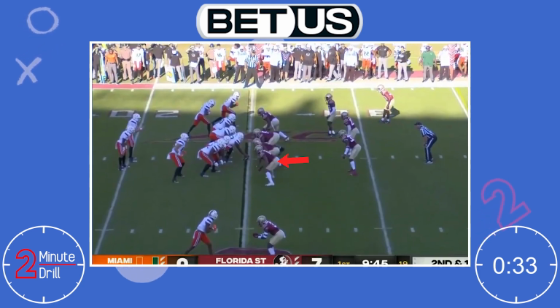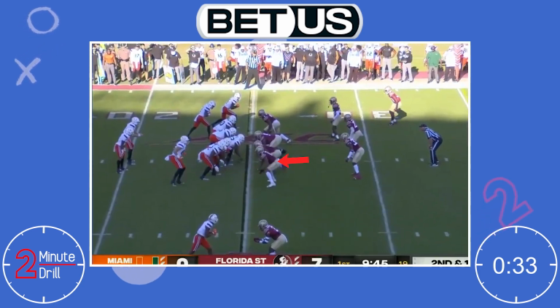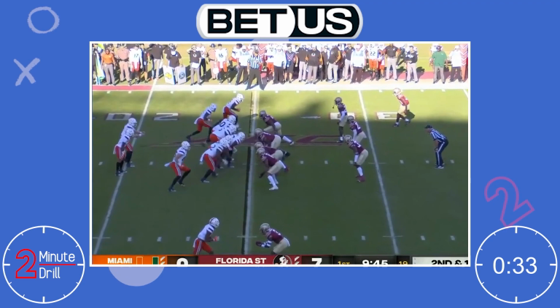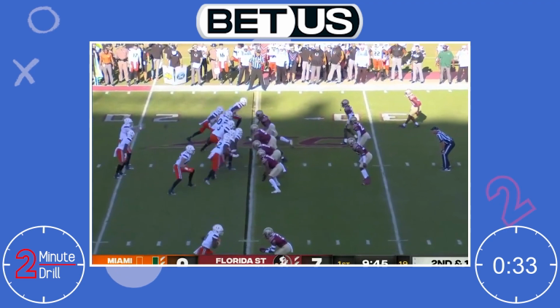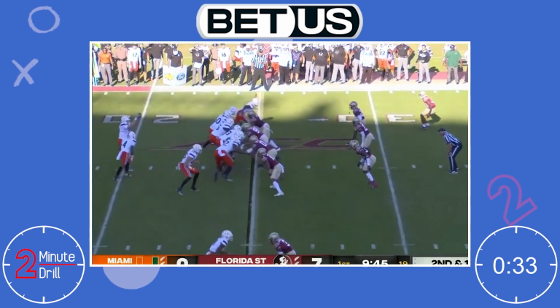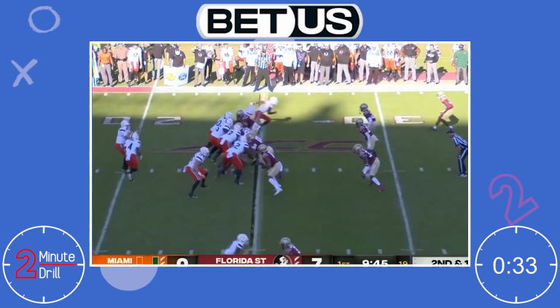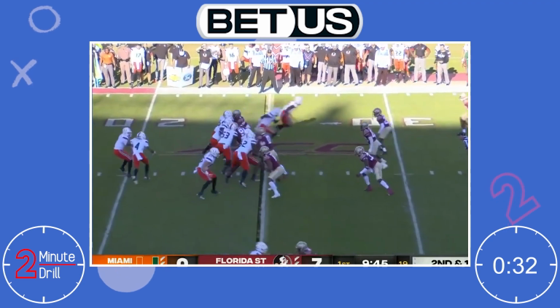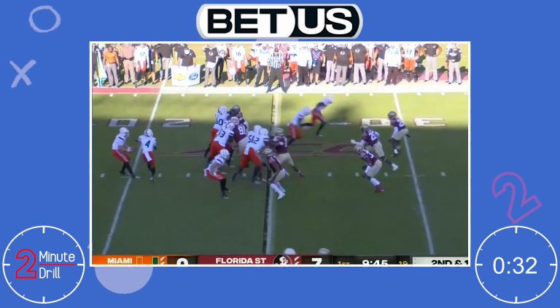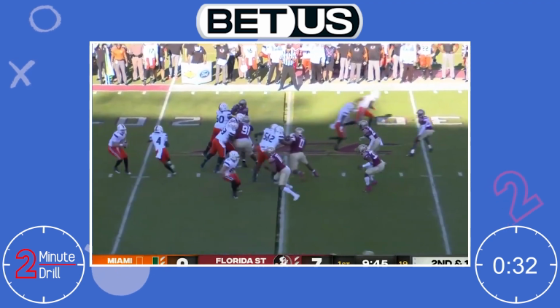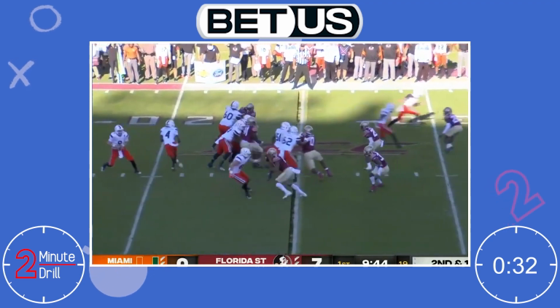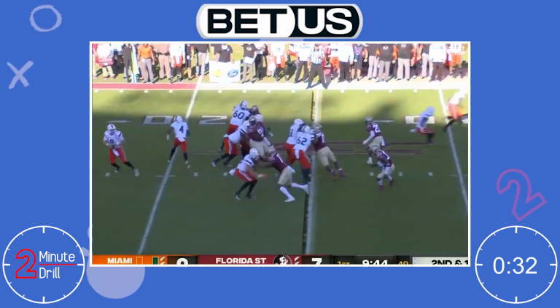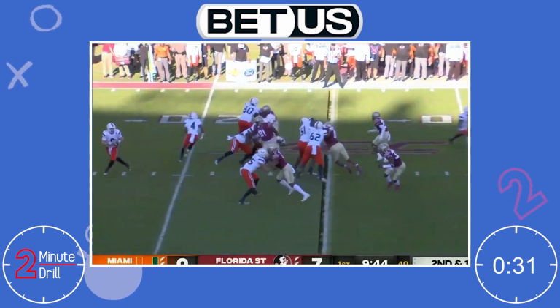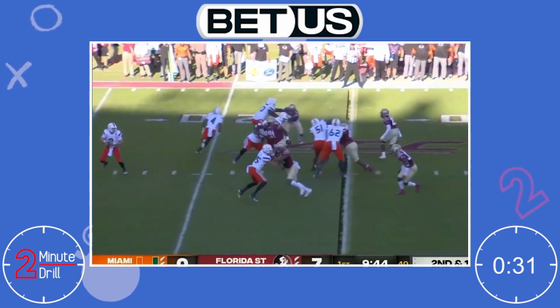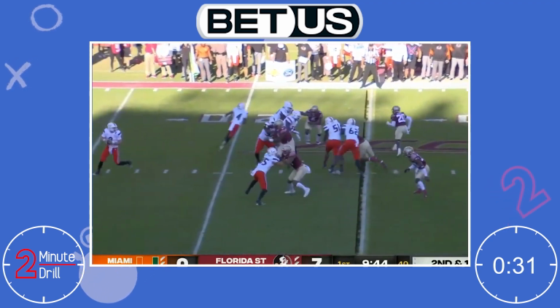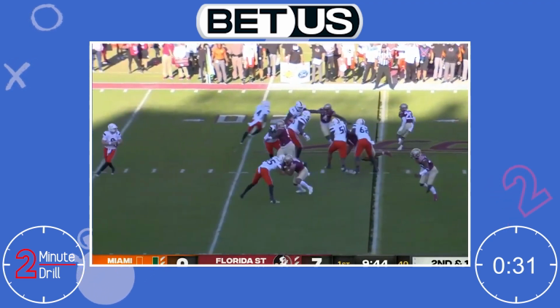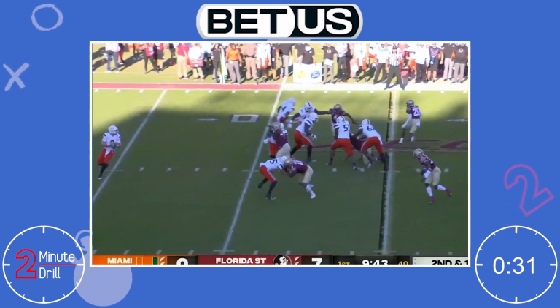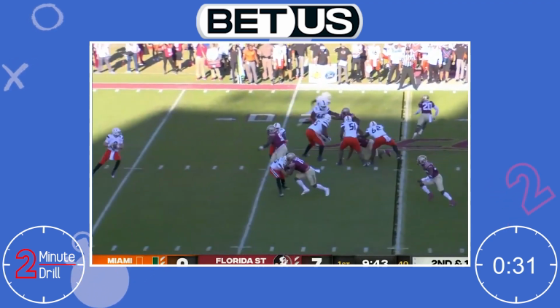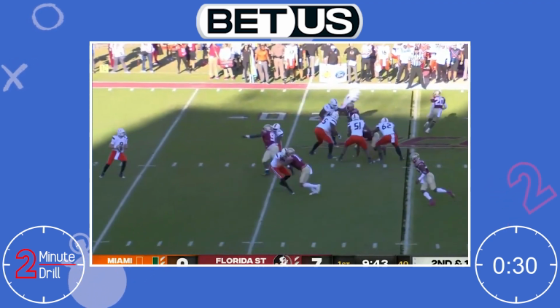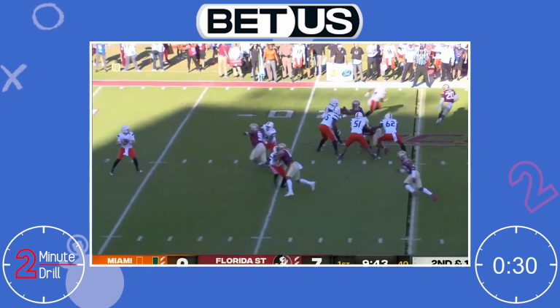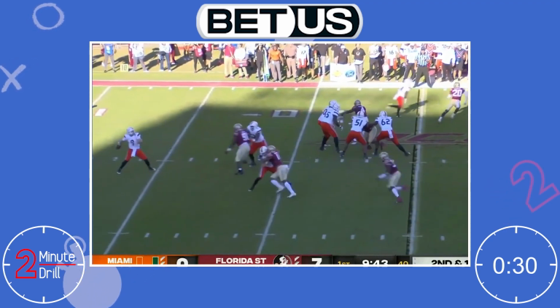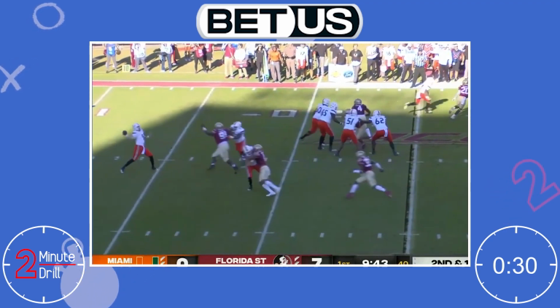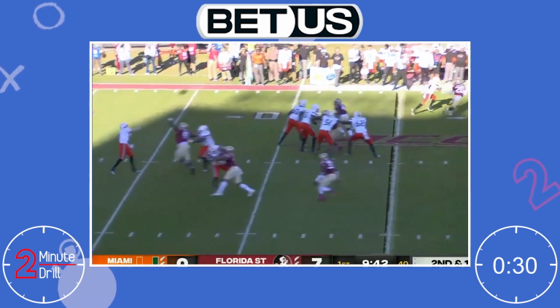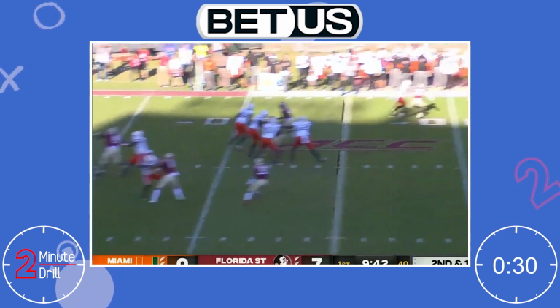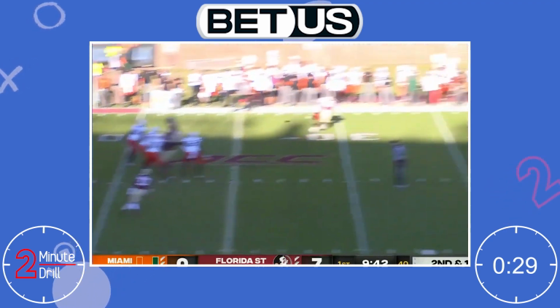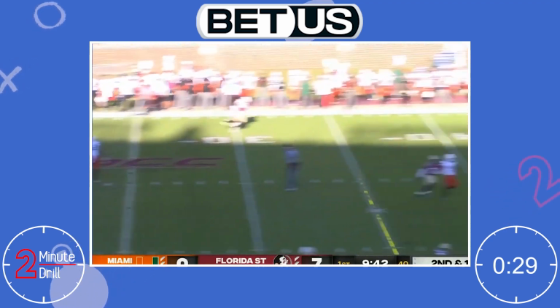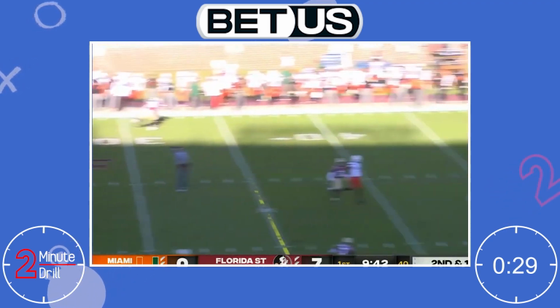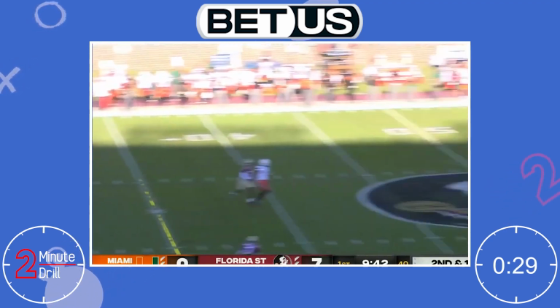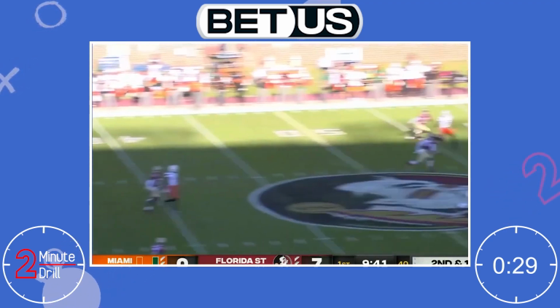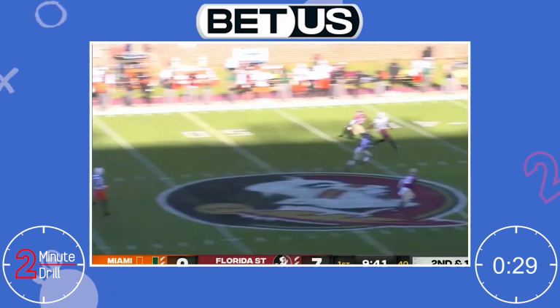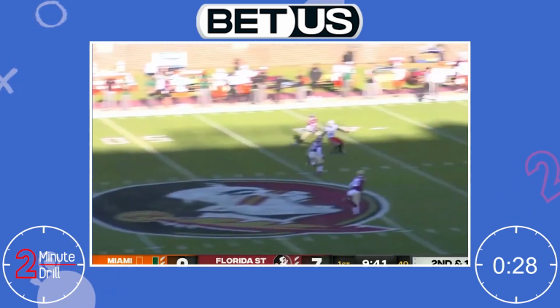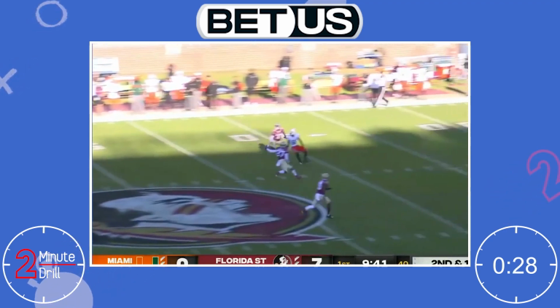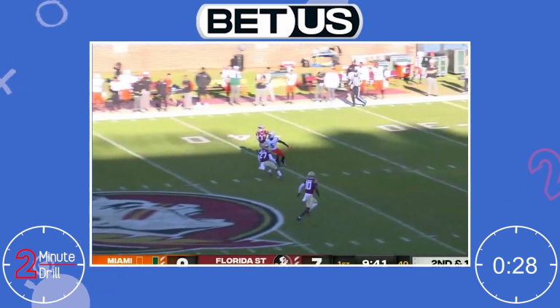Johnson did not drop back in coverage for Florida State. He was far too valuable as a pass rusher to waste him sitting in the zone.